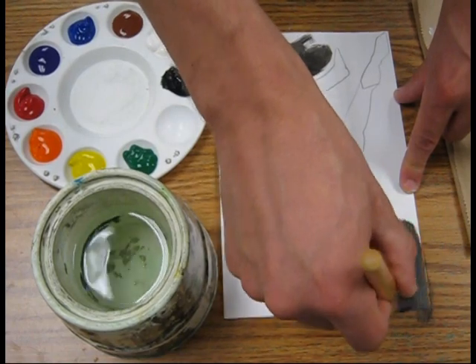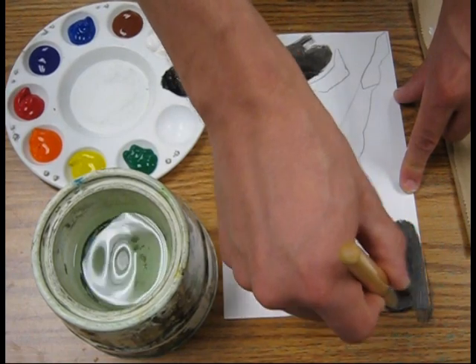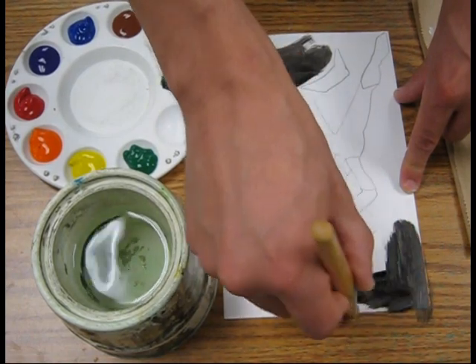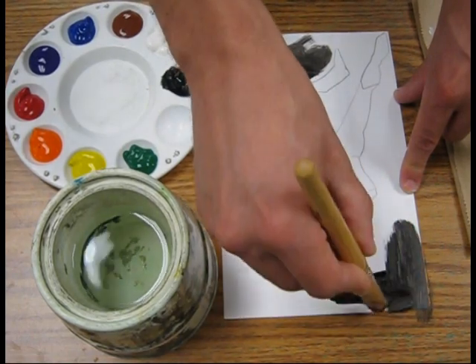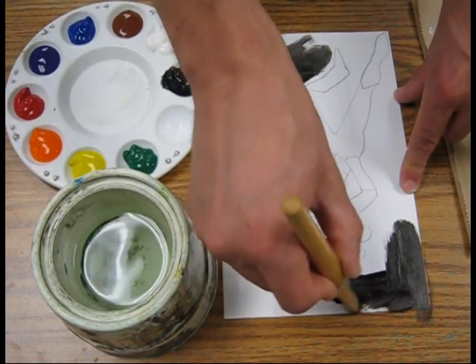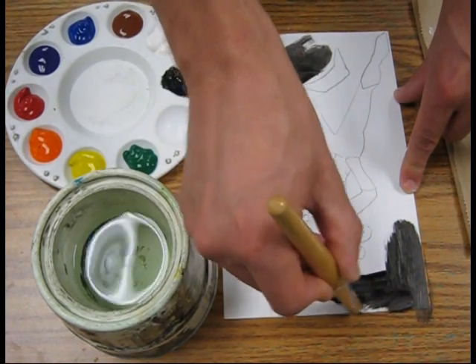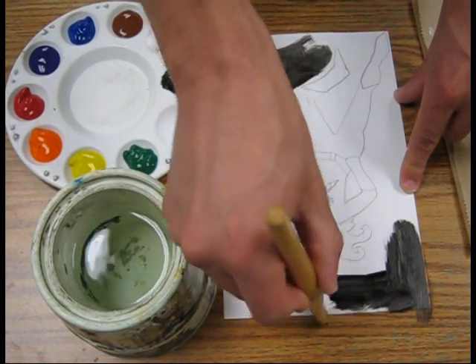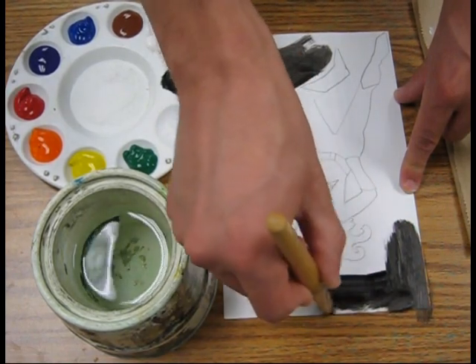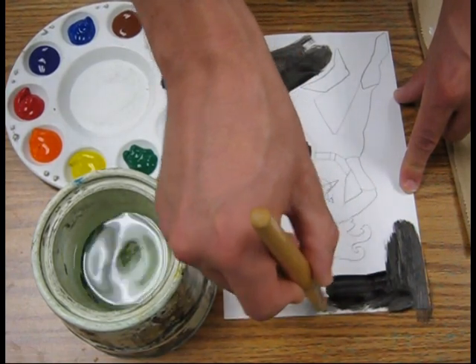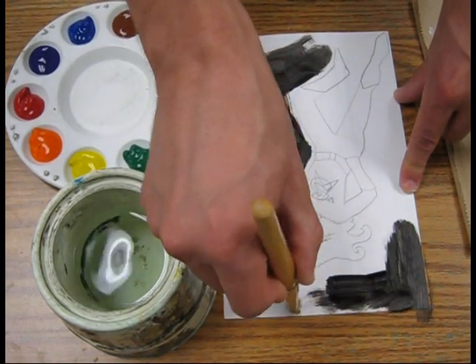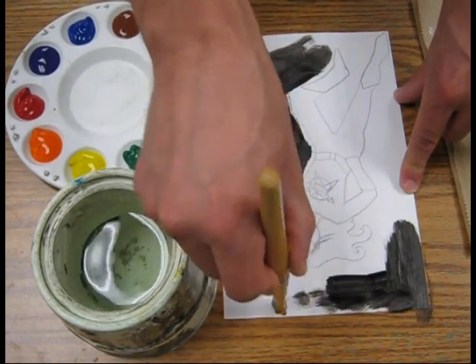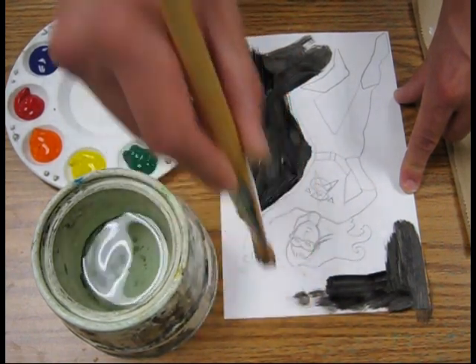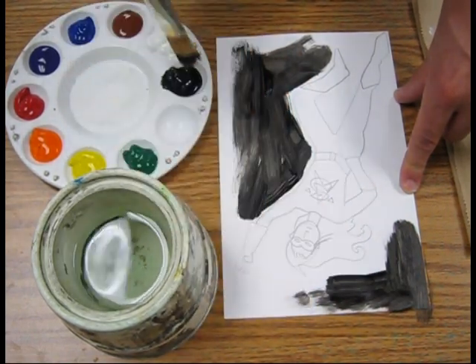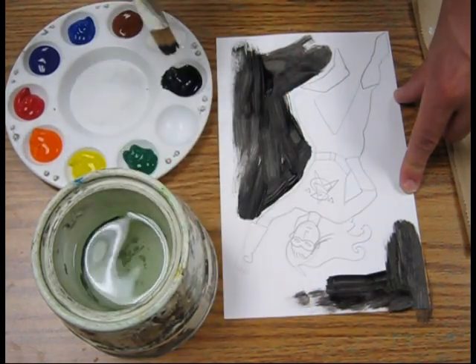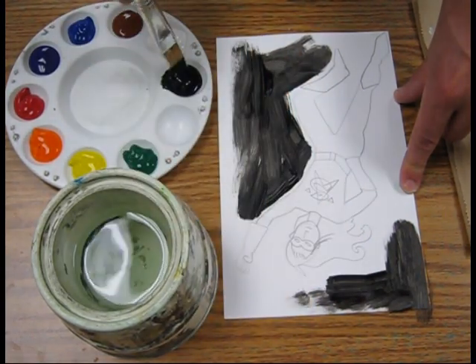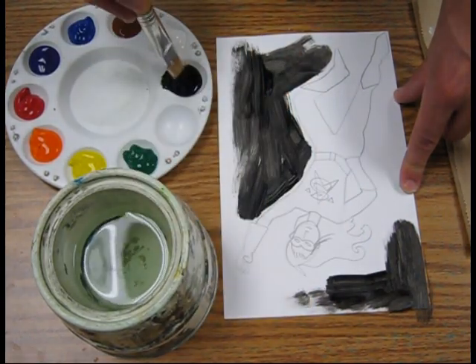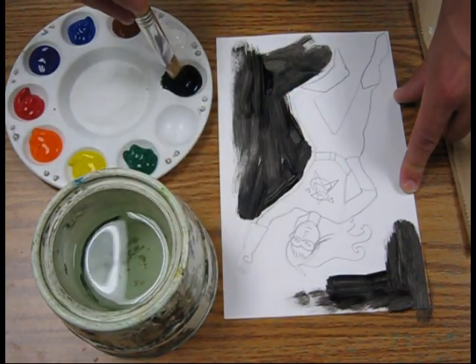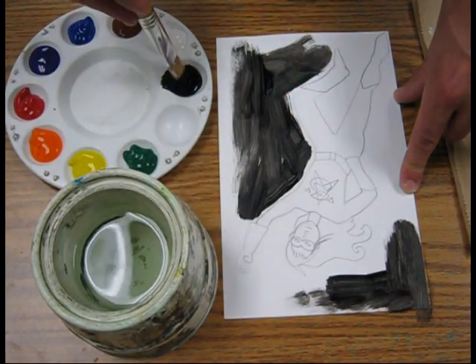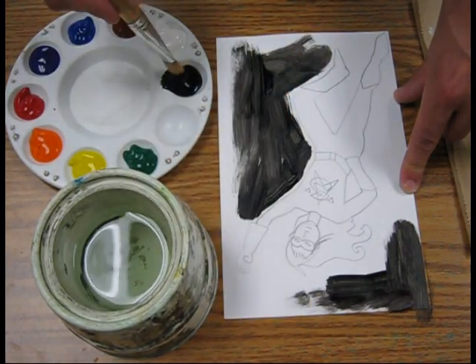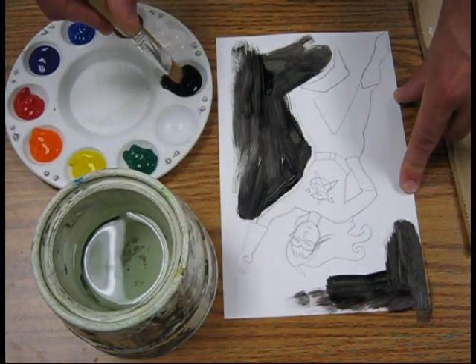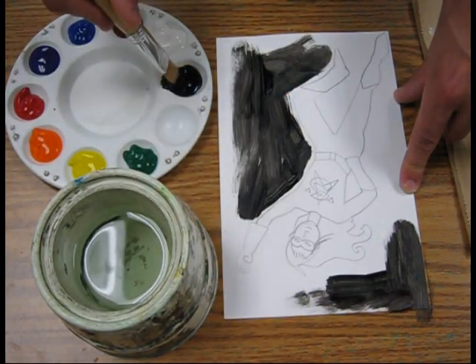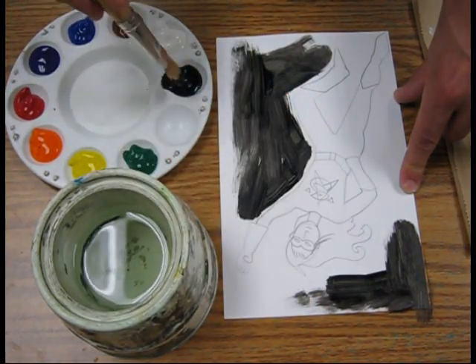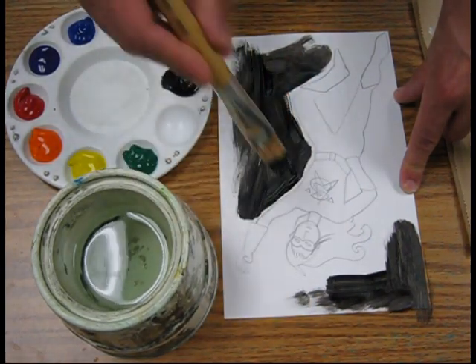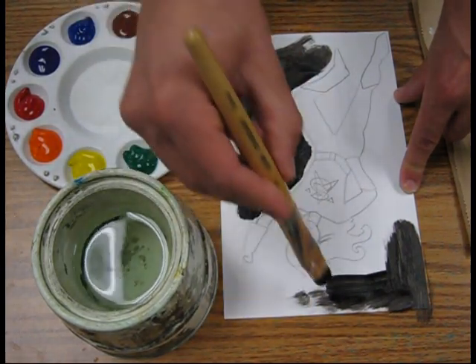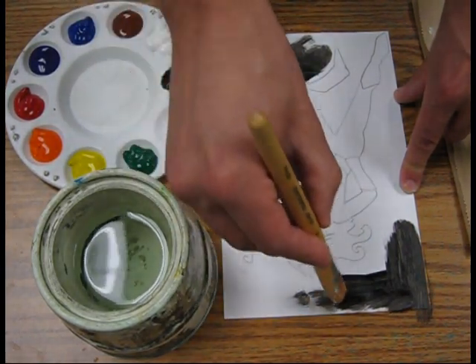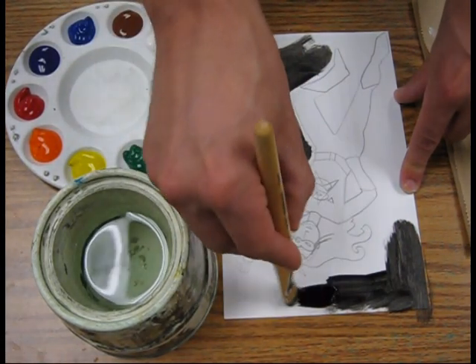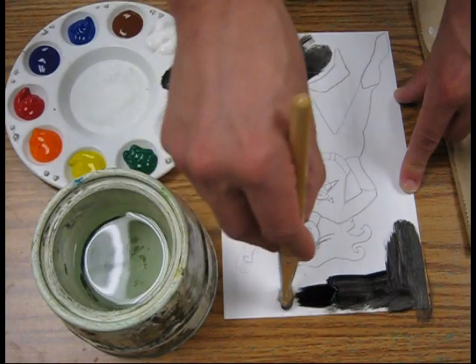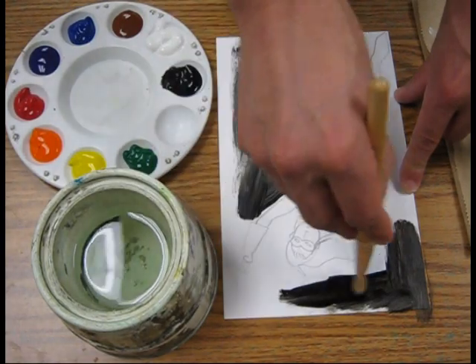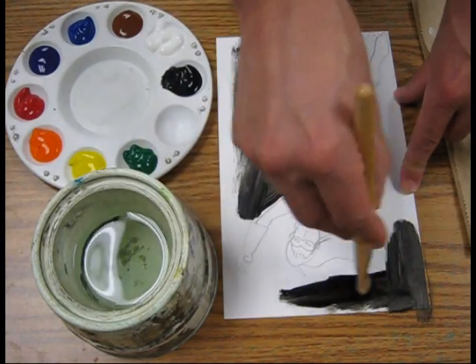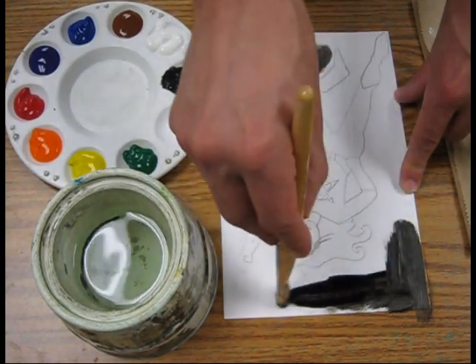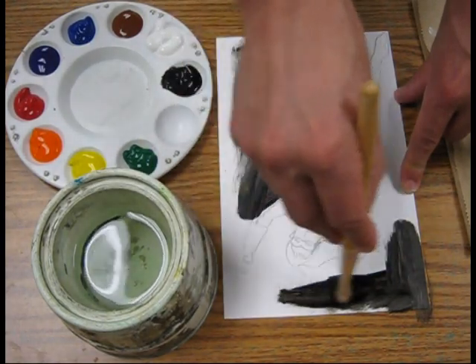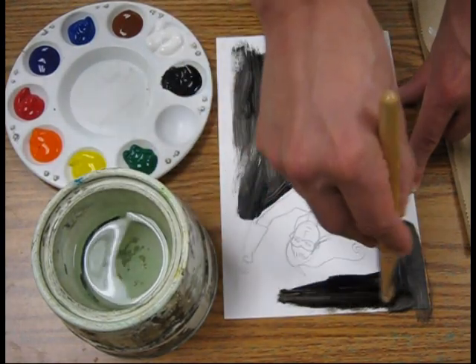It's starting to look a little bit dry and scratchy here, so I dip the tip again and I can go over that area.